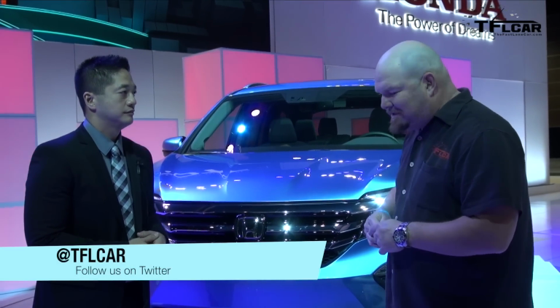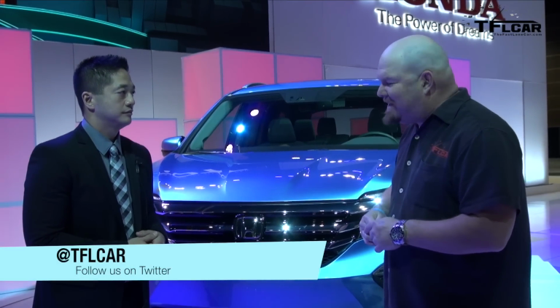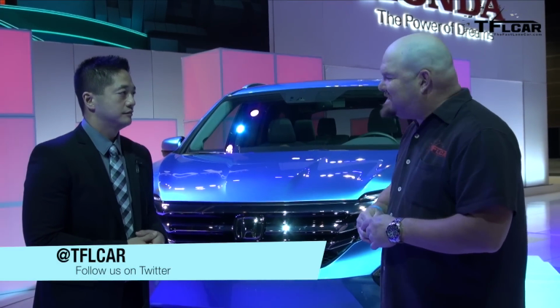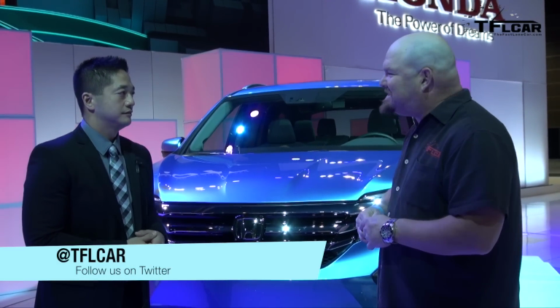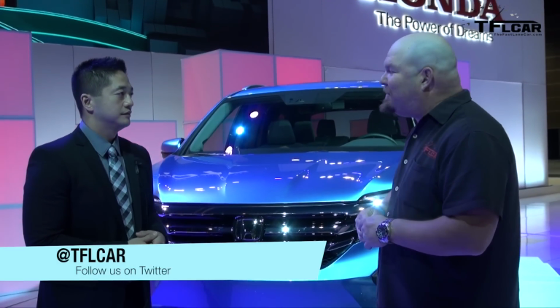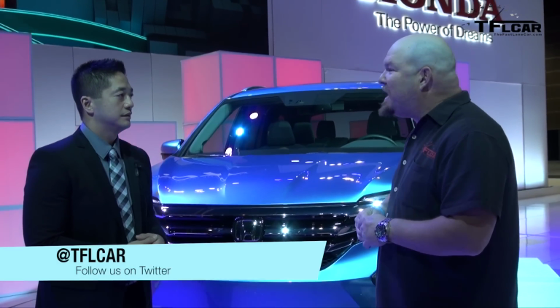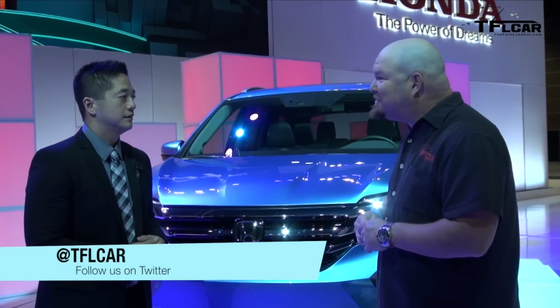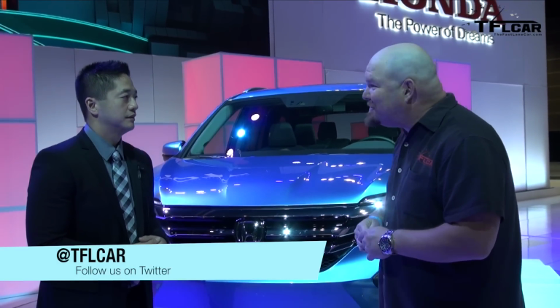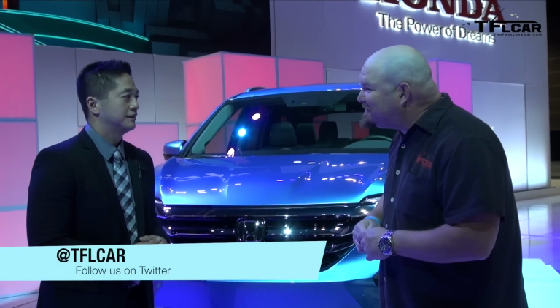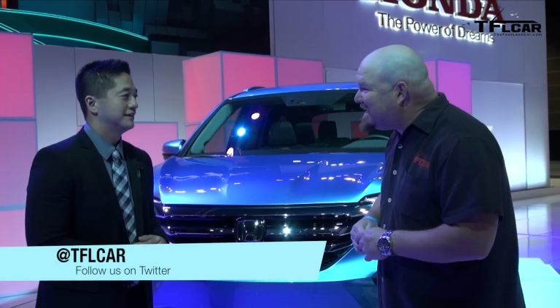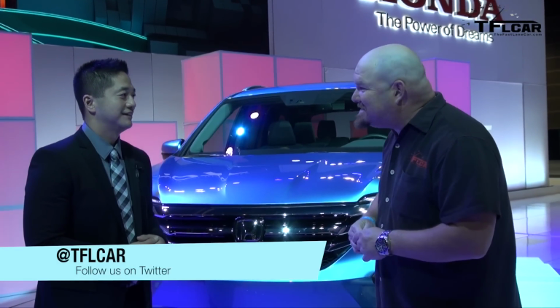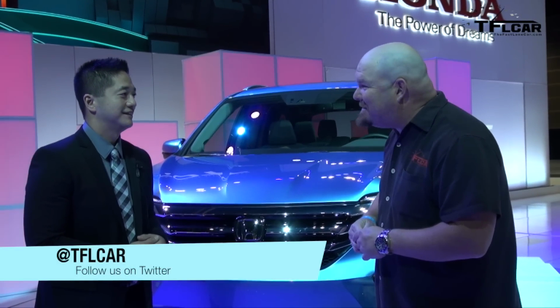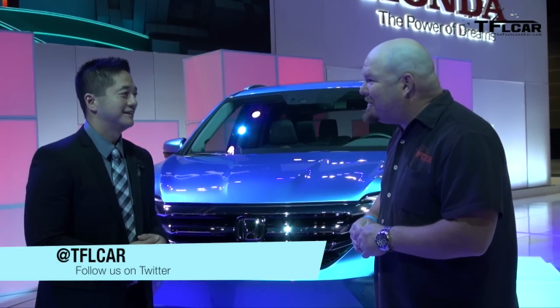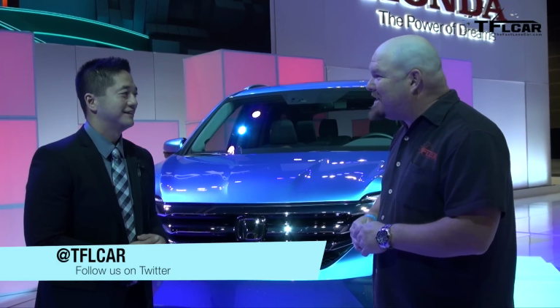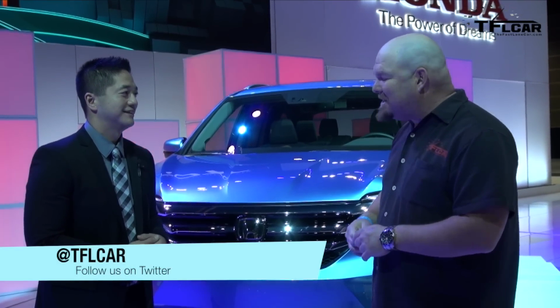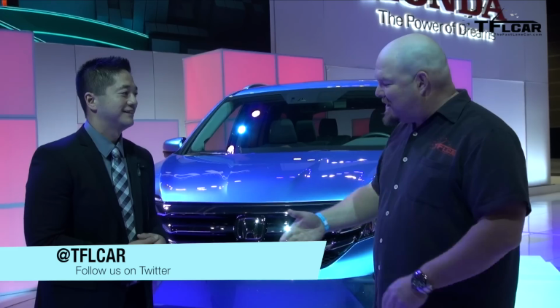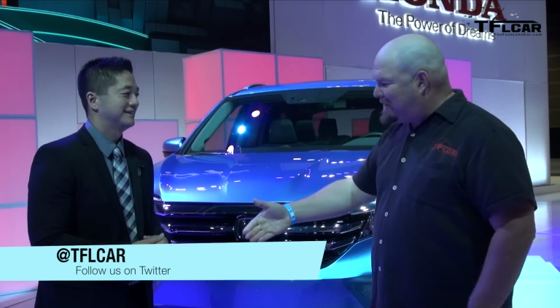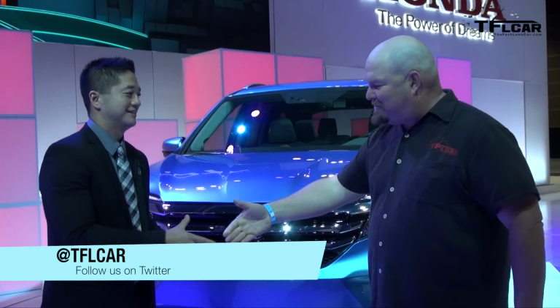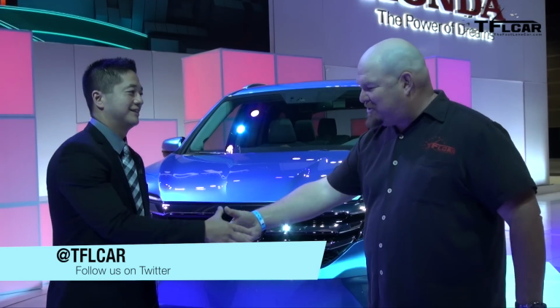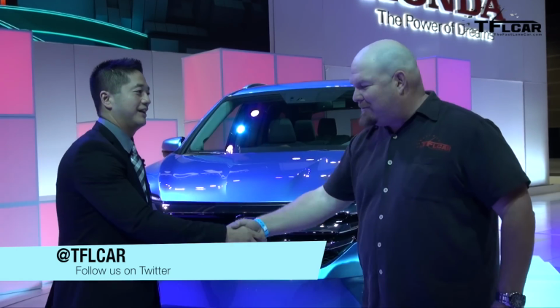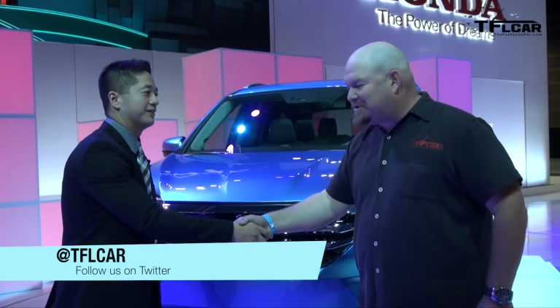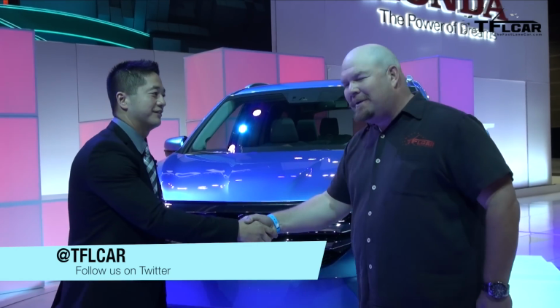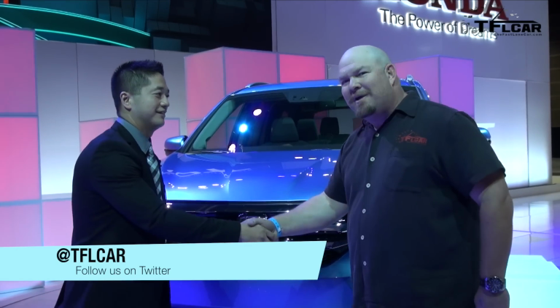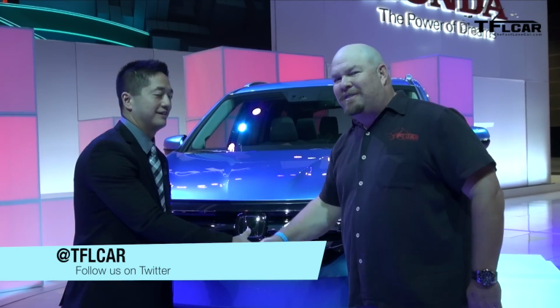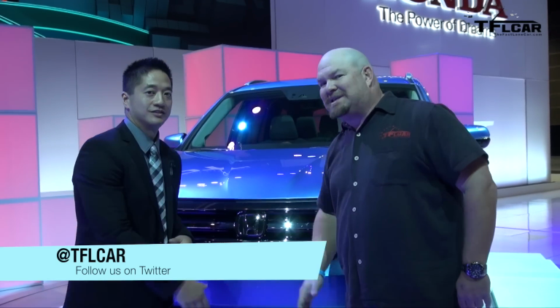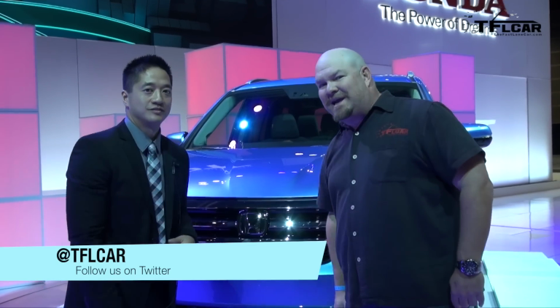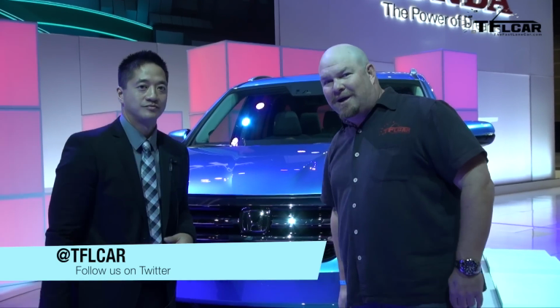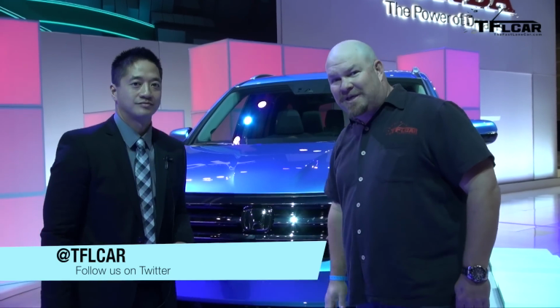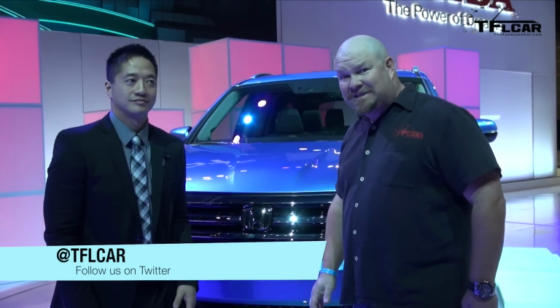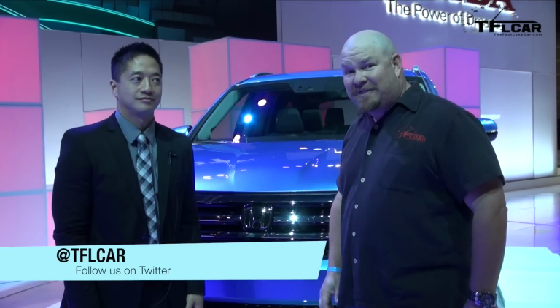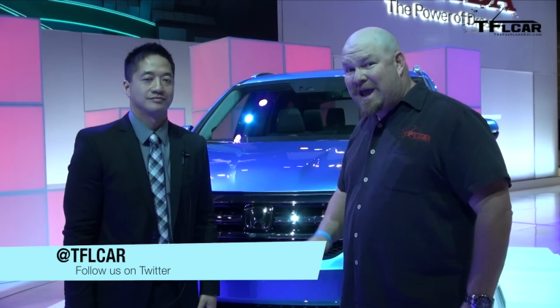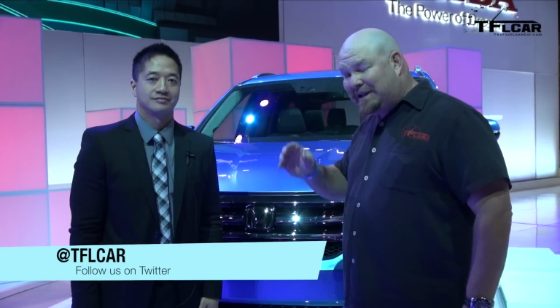That's fantastic. Thank you so much for taking time out with us. I really appreciate it, Richard. For the Fastlane Car, this is Nathan Adlin.